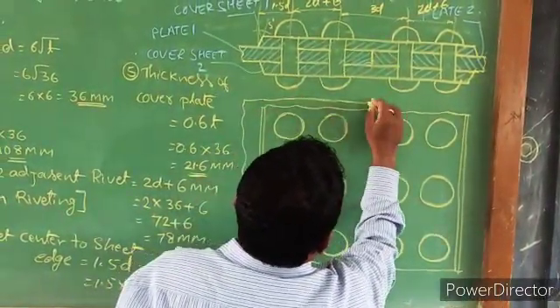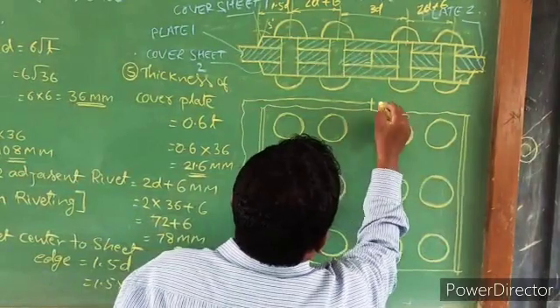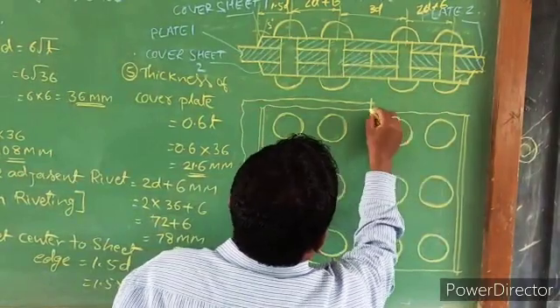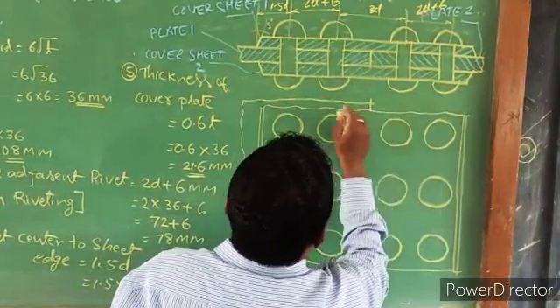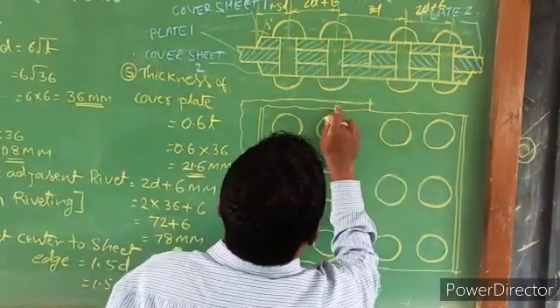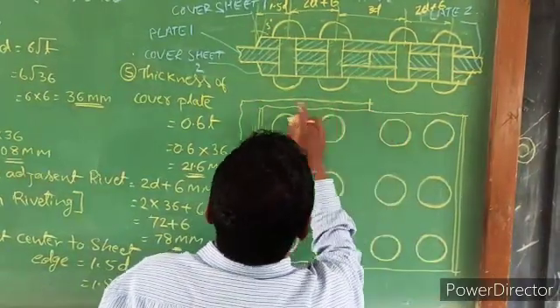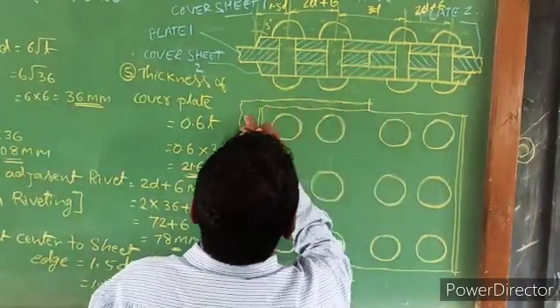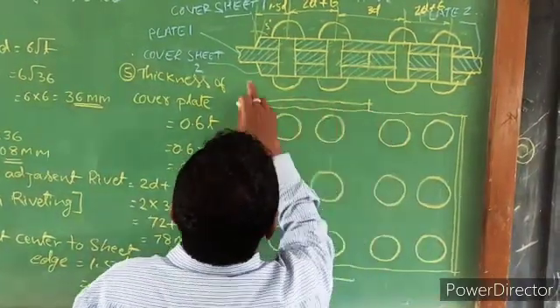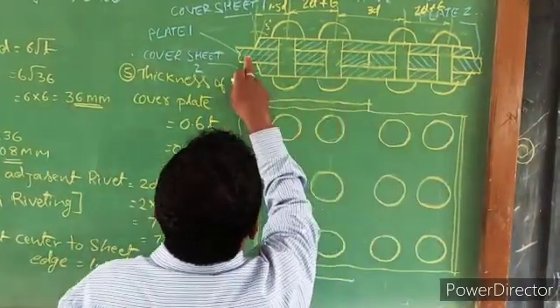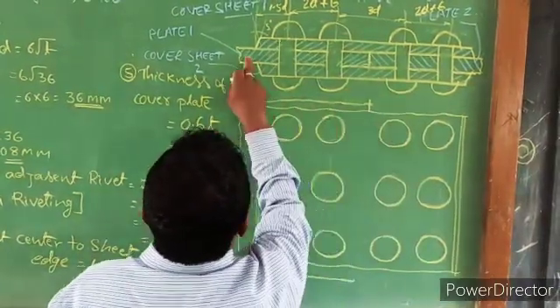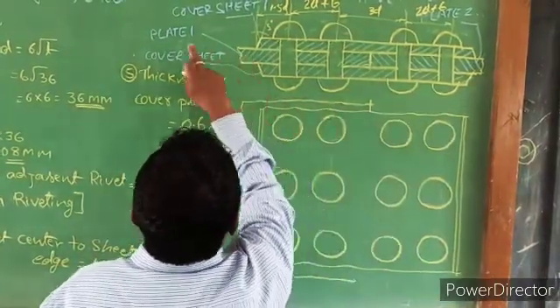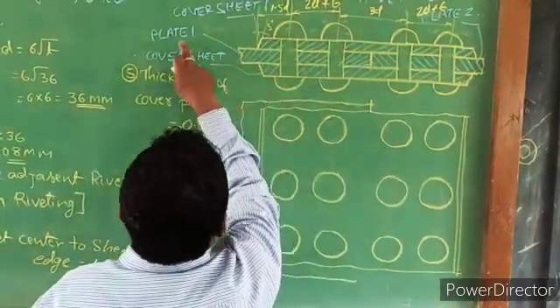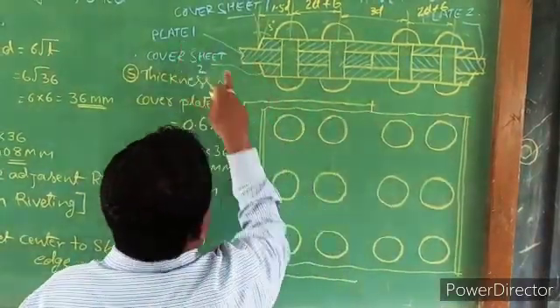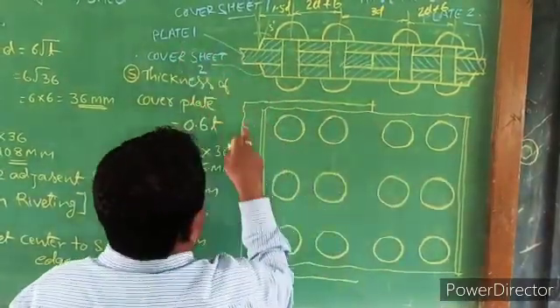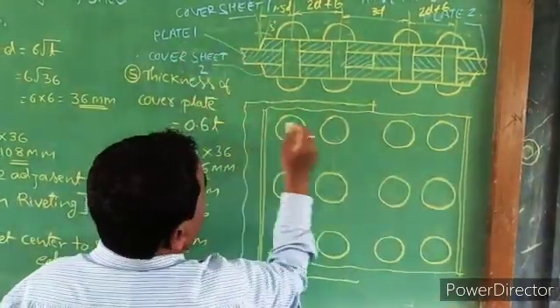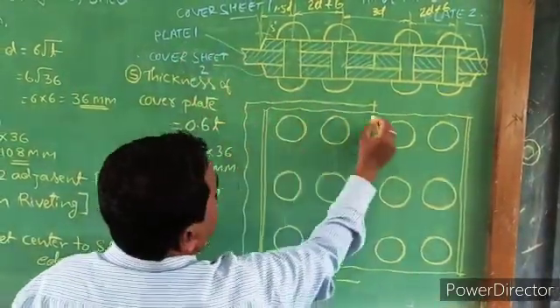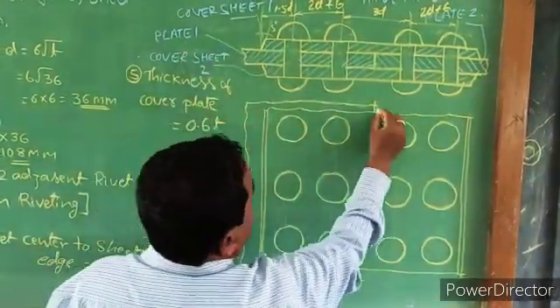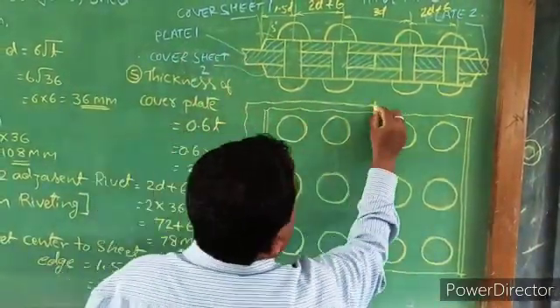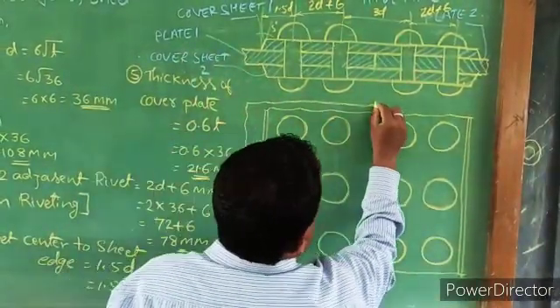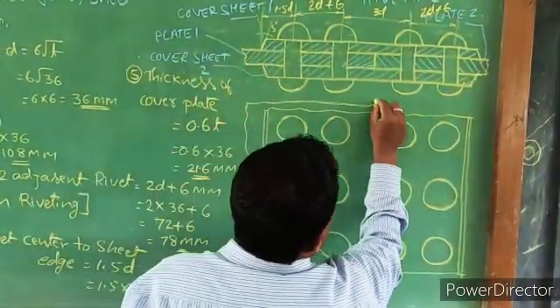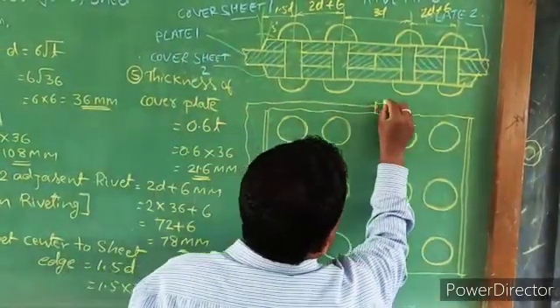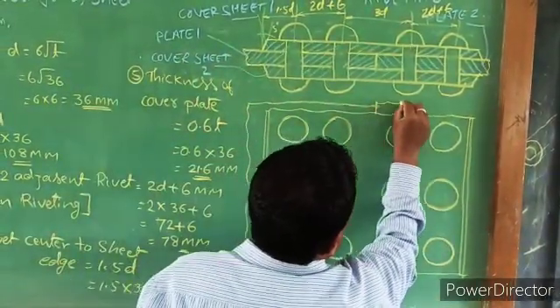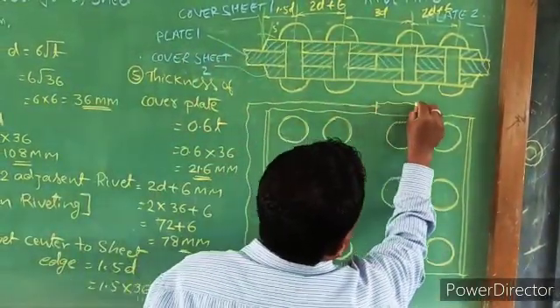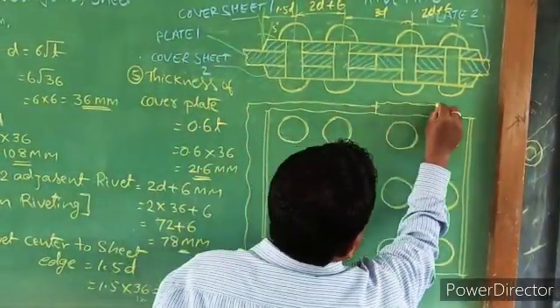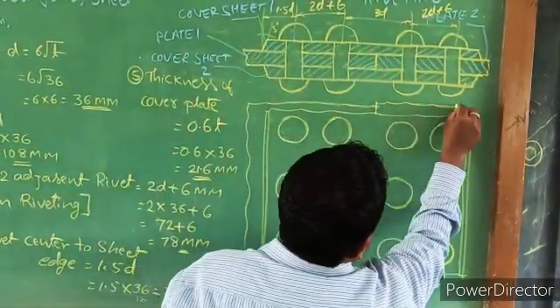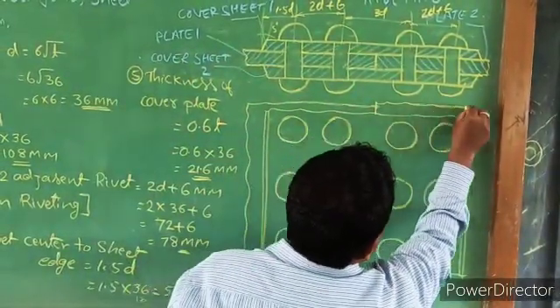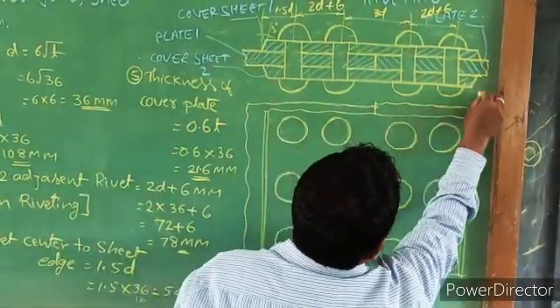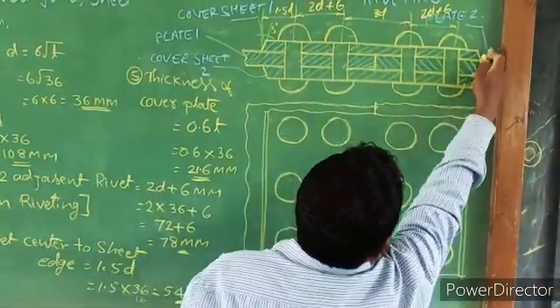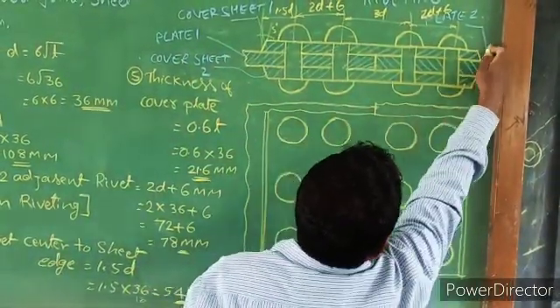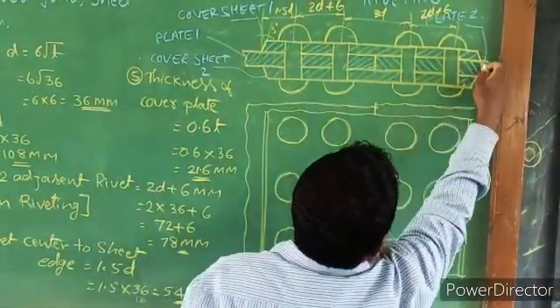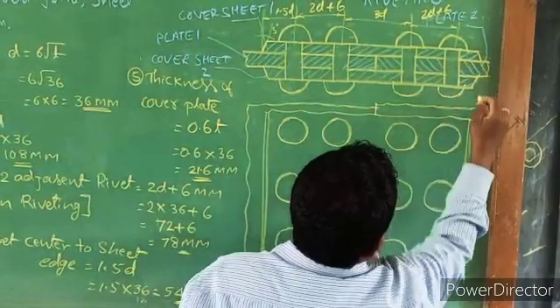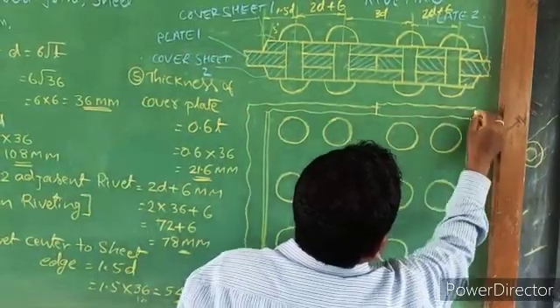This will be one sheet. This should be a sheet. This will be one sheet. This is a plate — create two.